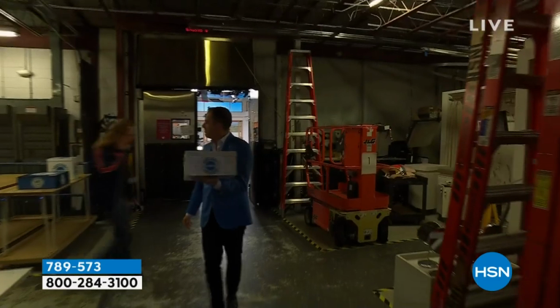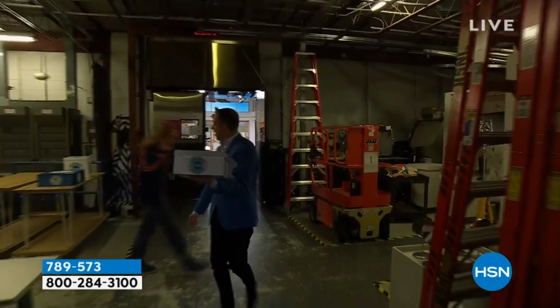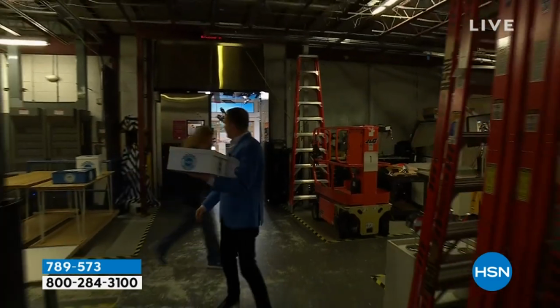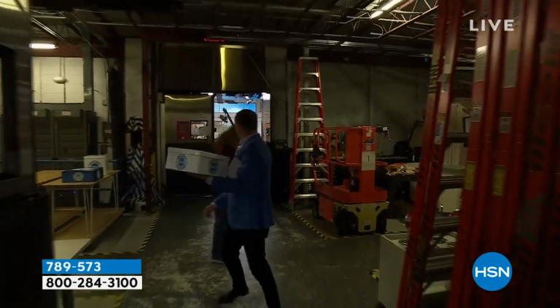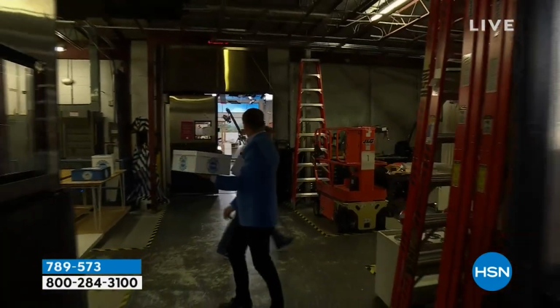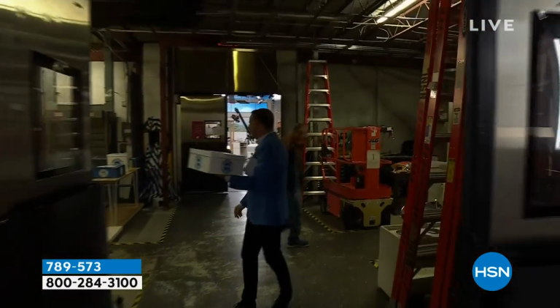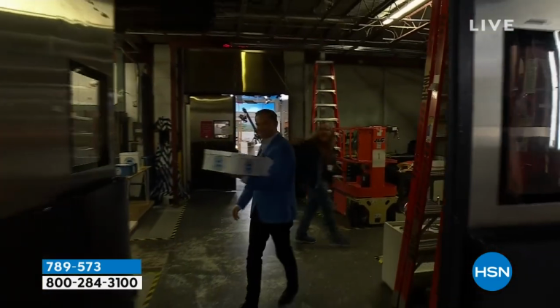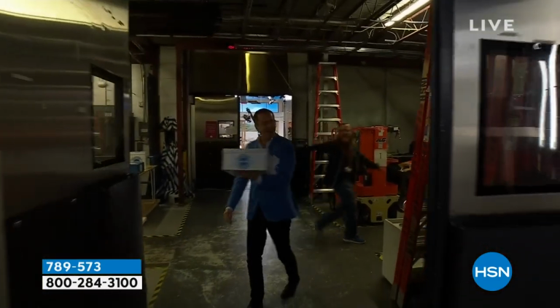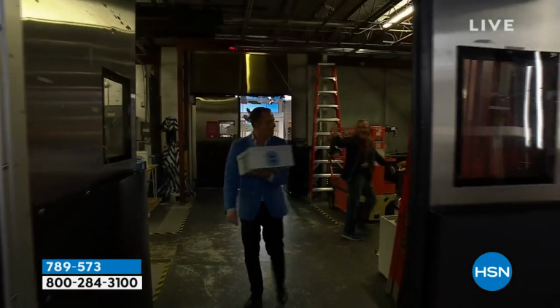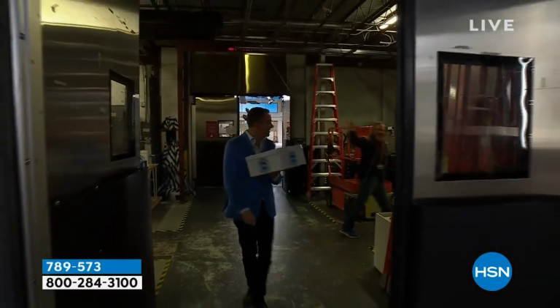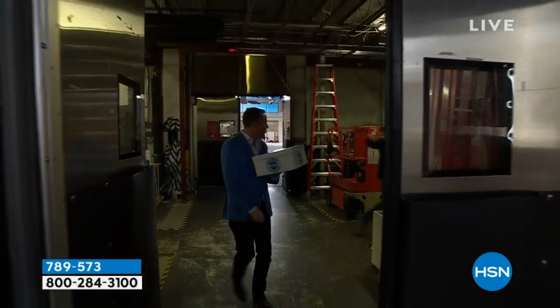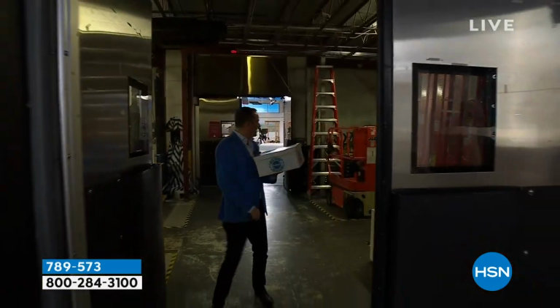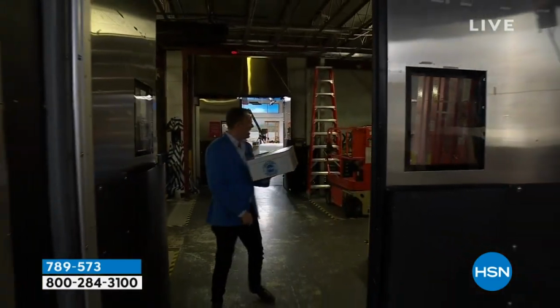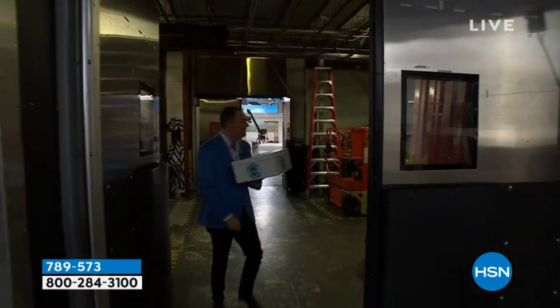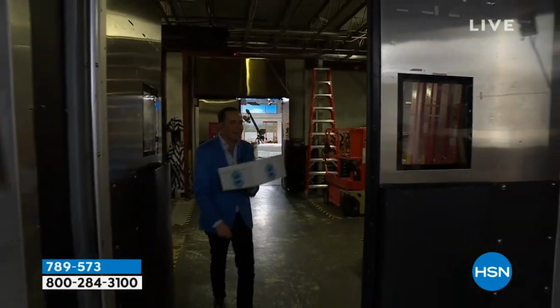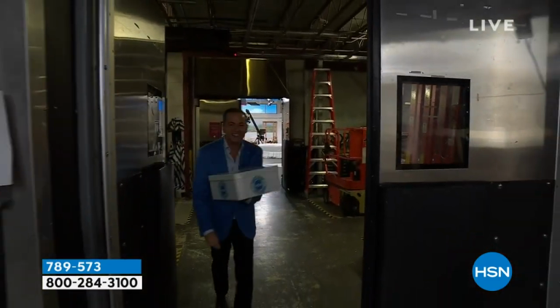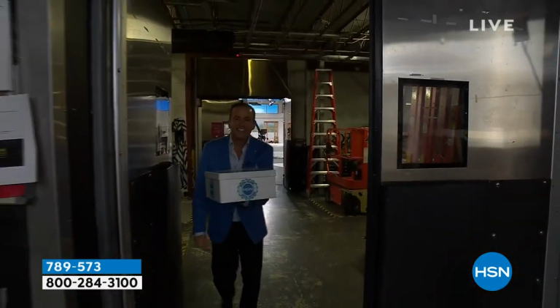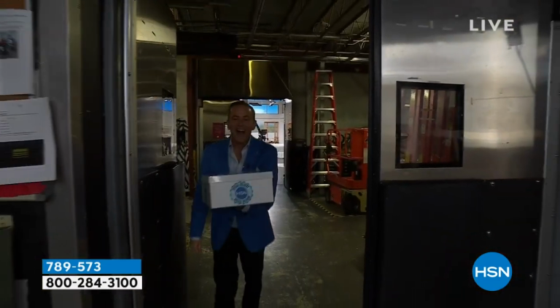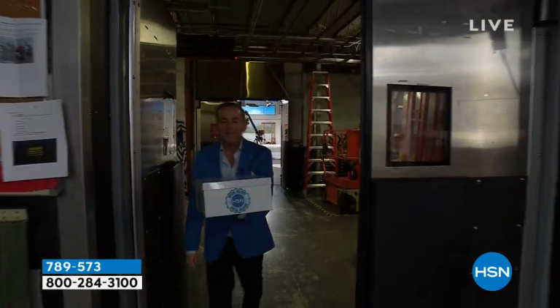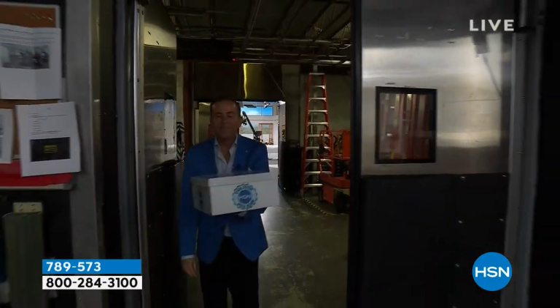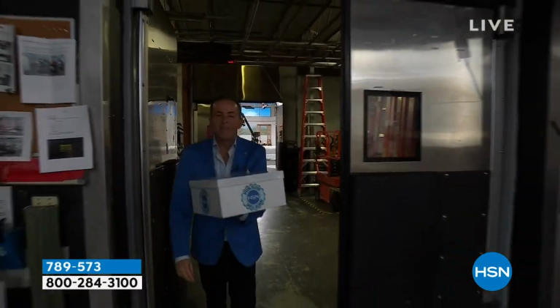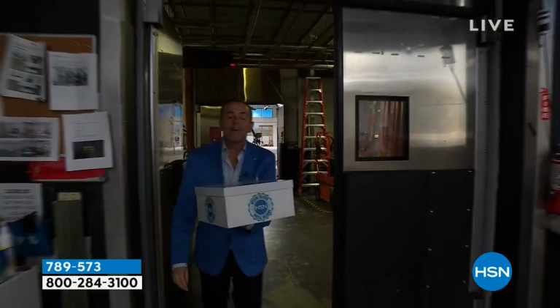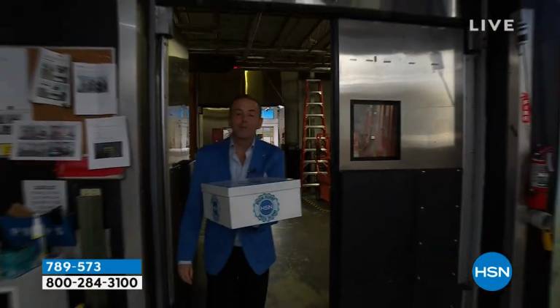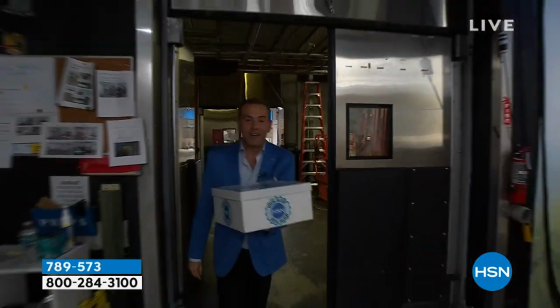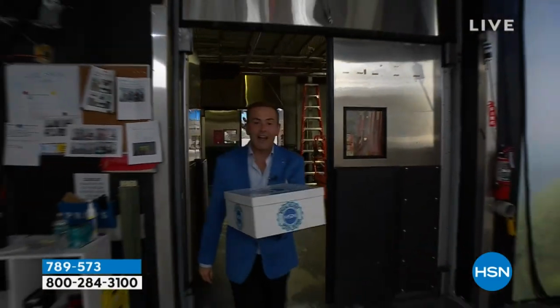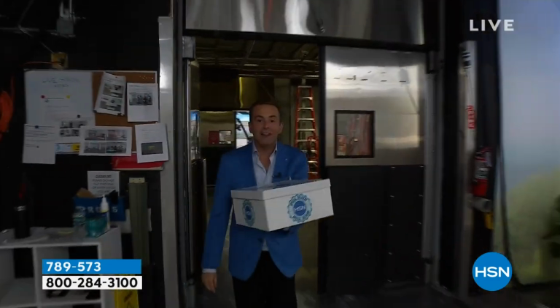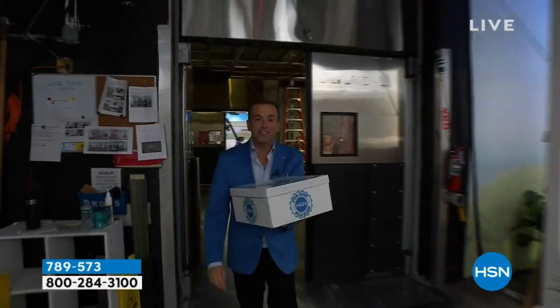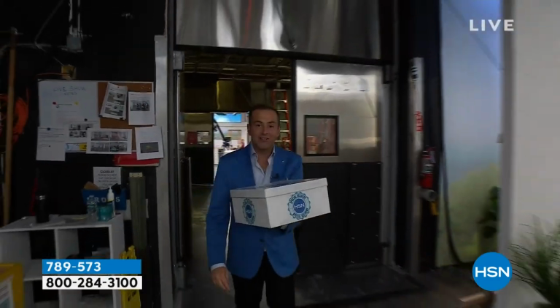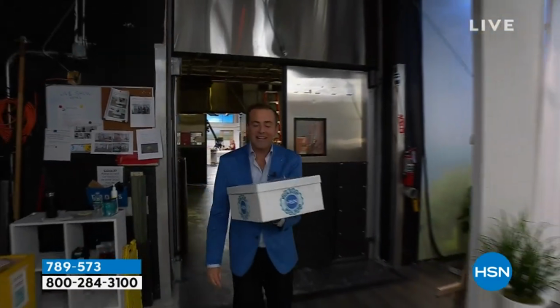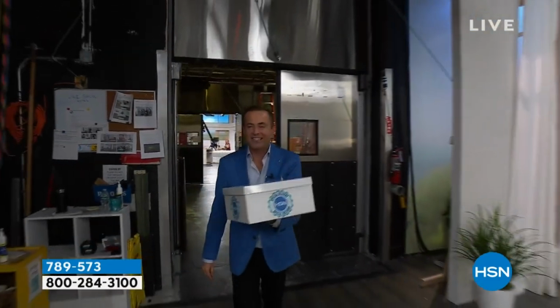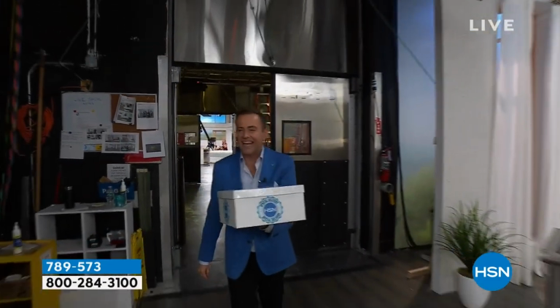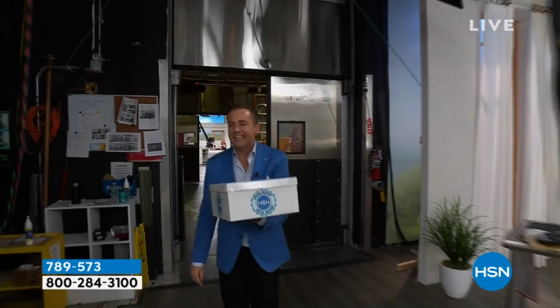Mark, it's you. What's Mark doing over there? Hi, Mark. Mark's one of our directors here at HSN.